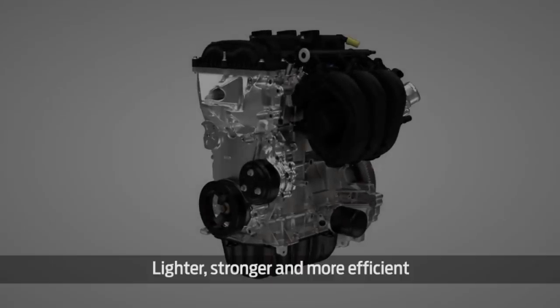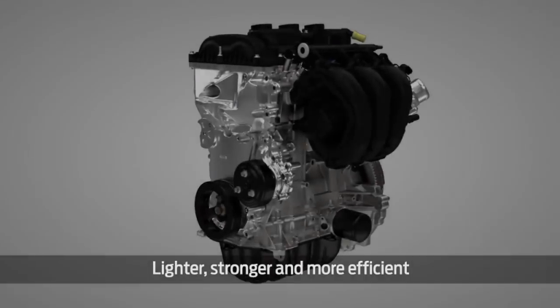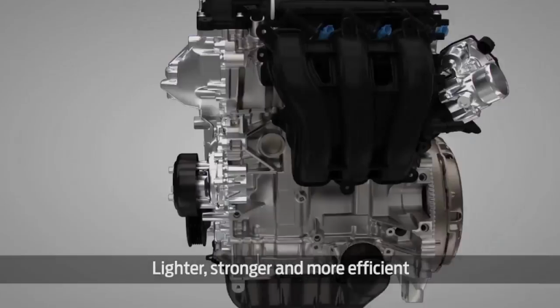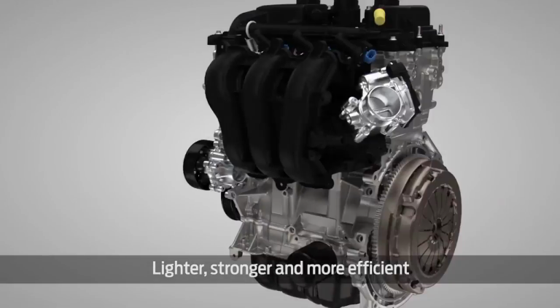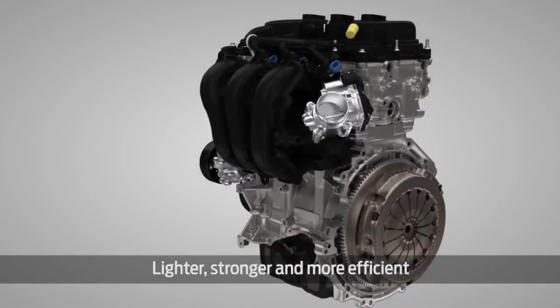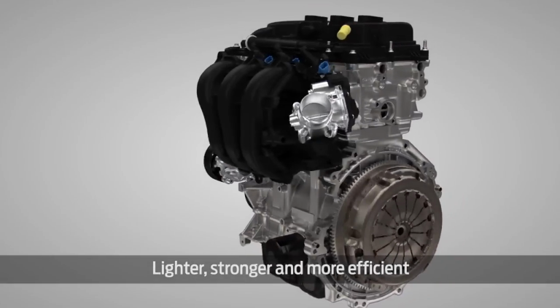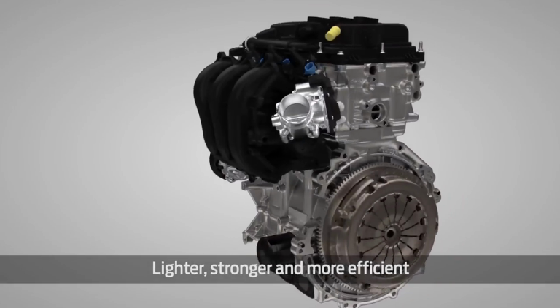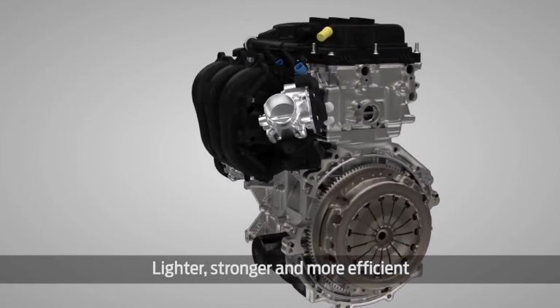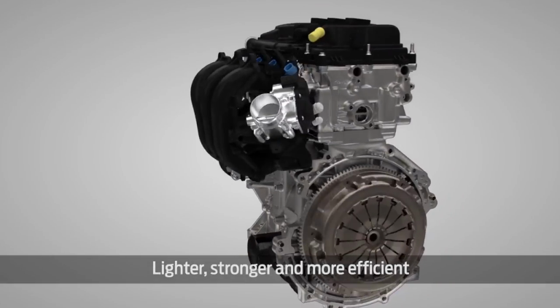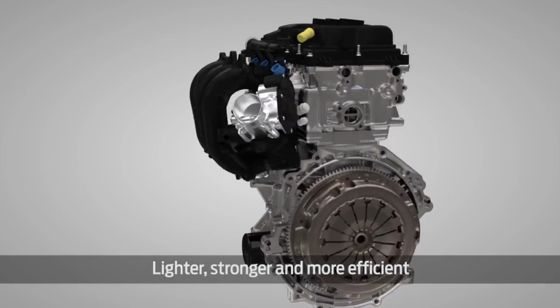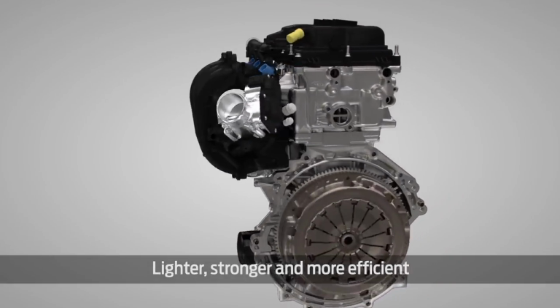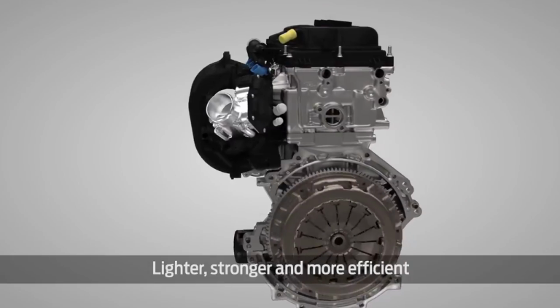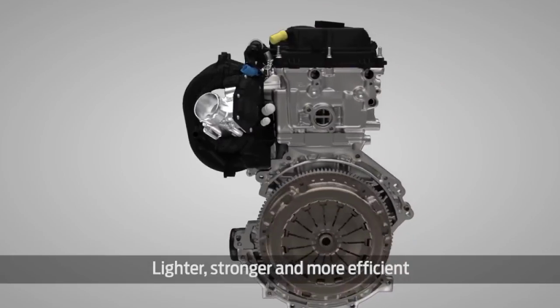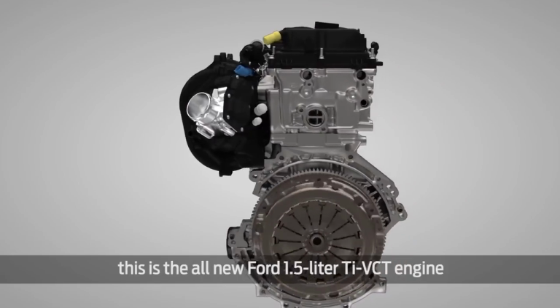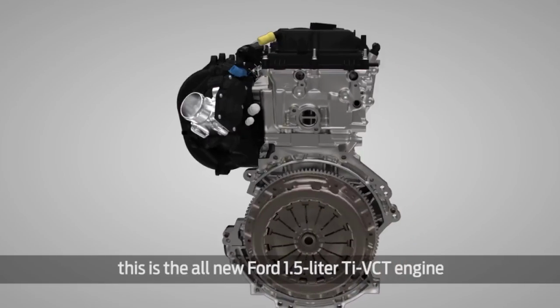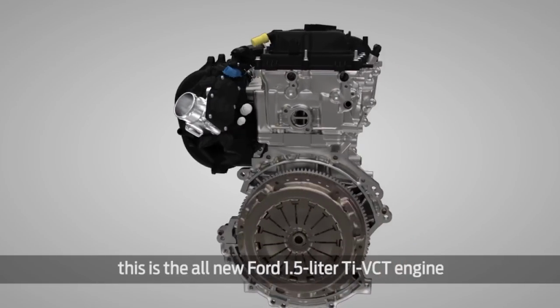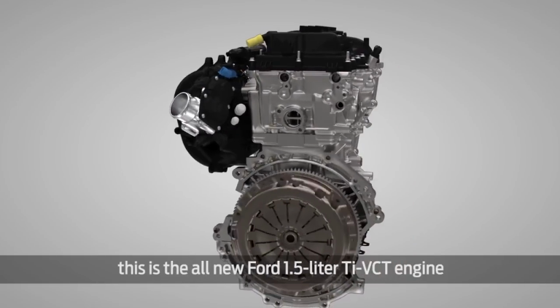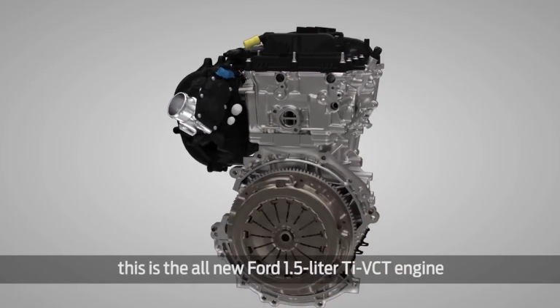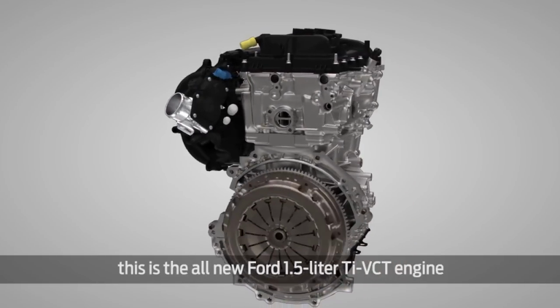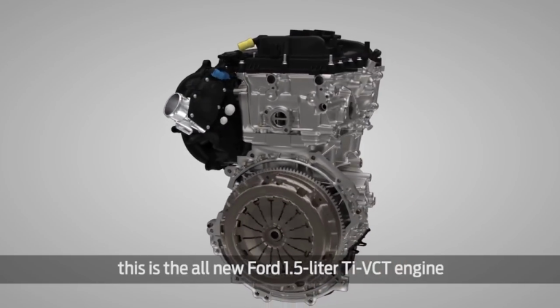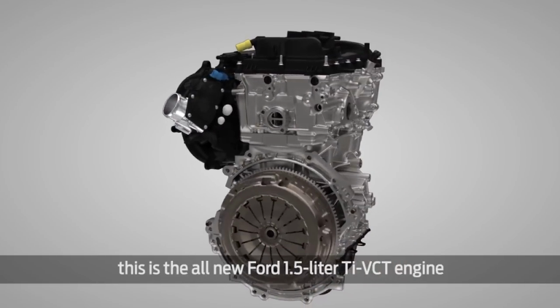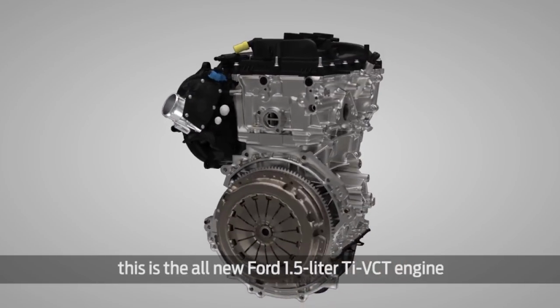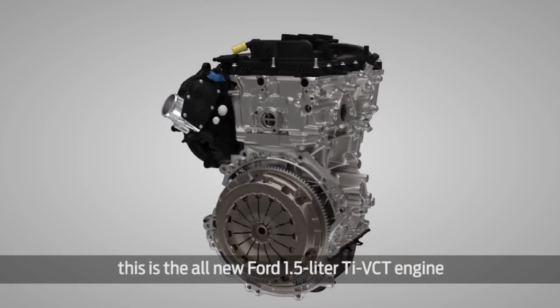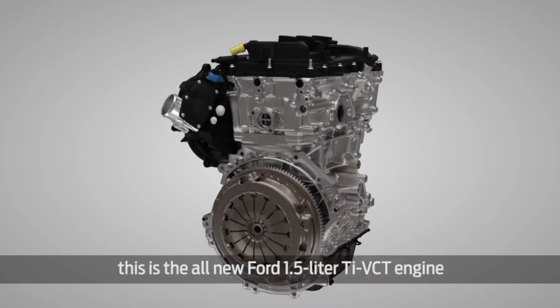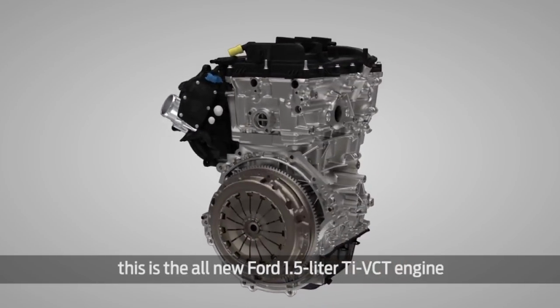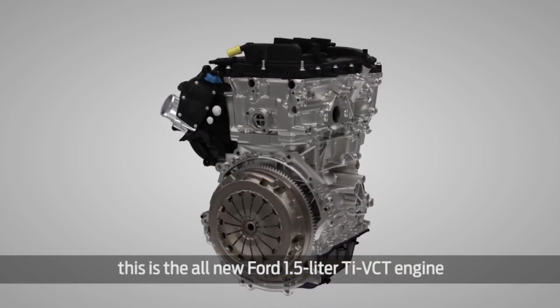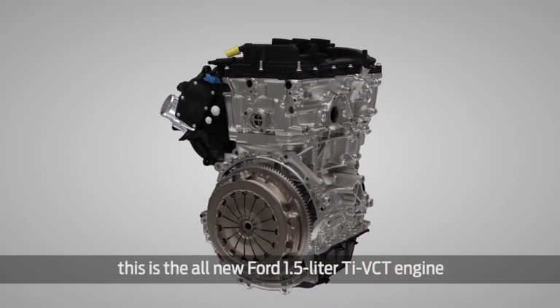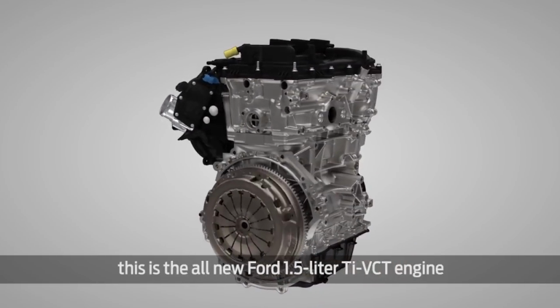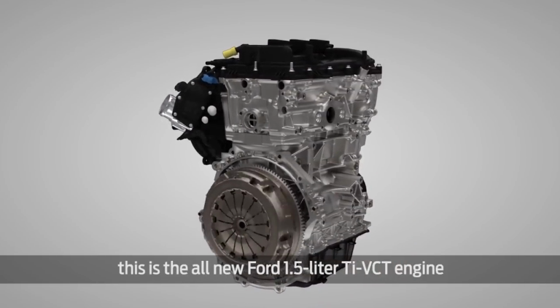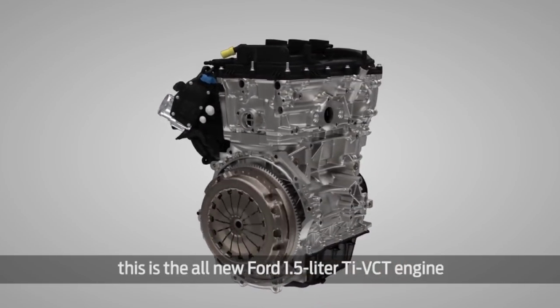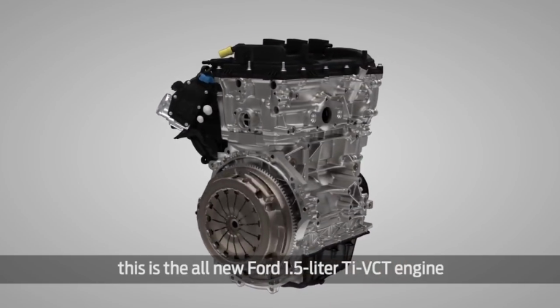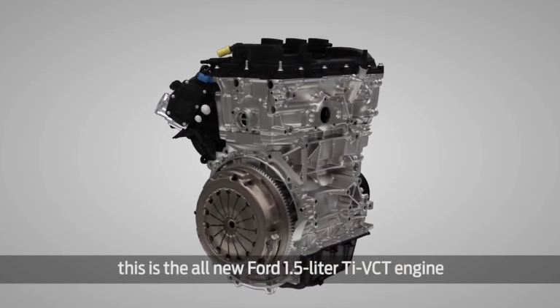Lighter, stronger, and more efficient — this is the all-new Ford 1.5L TI-VCT engine.